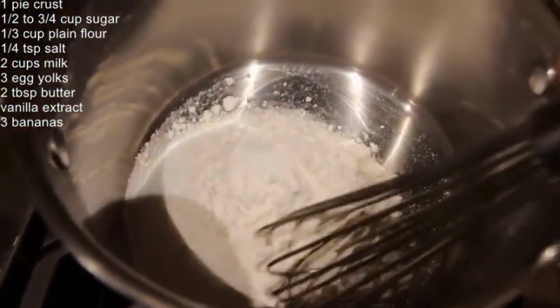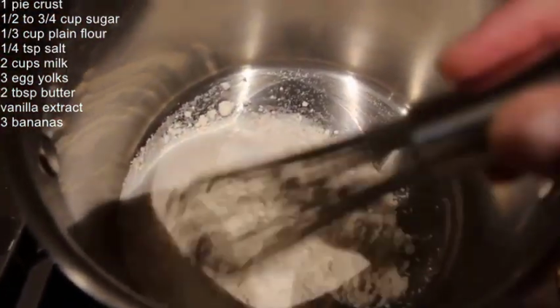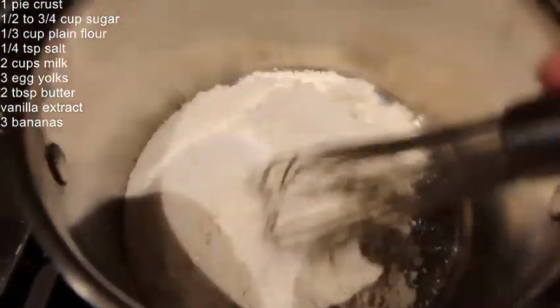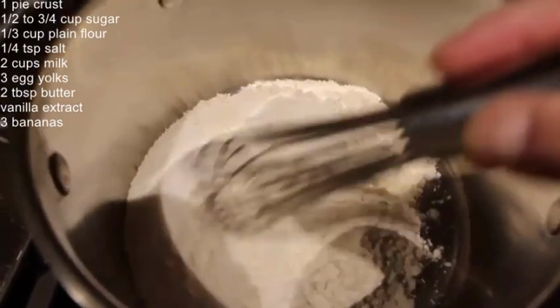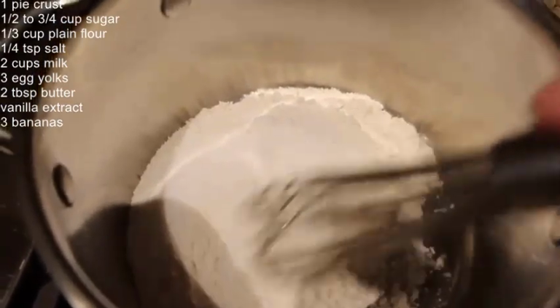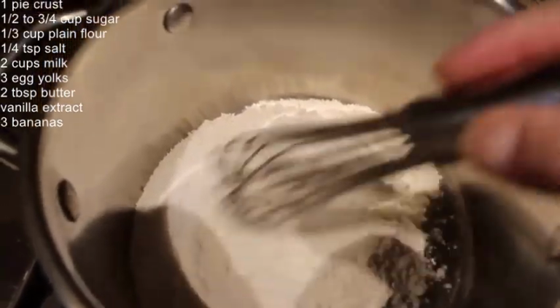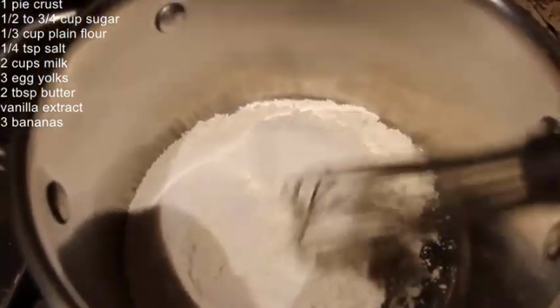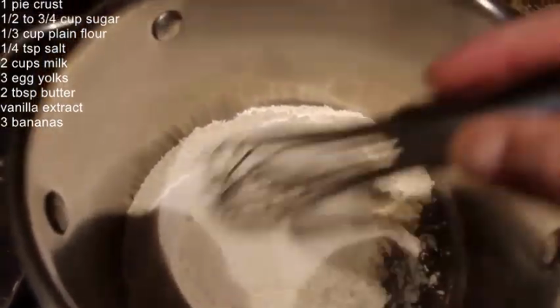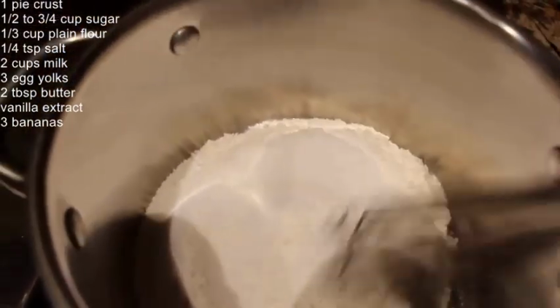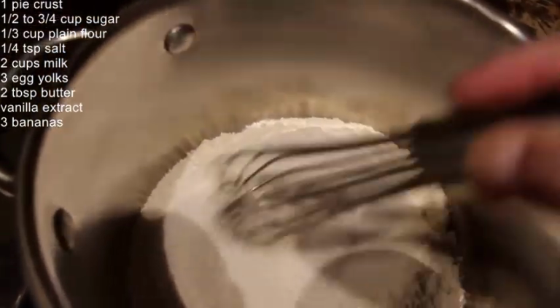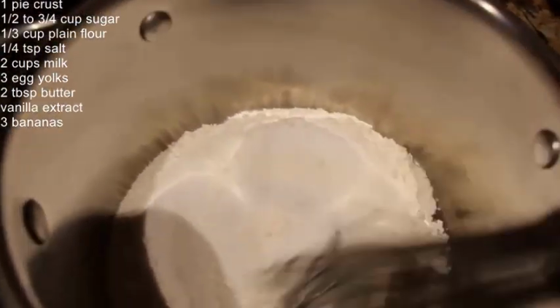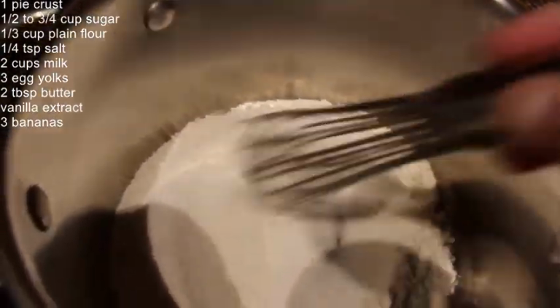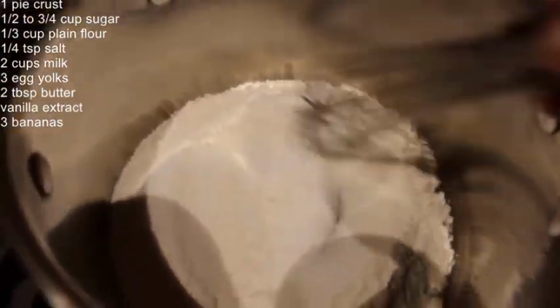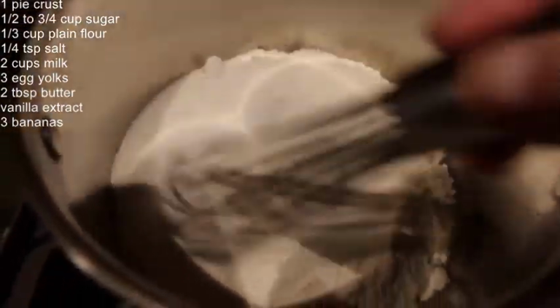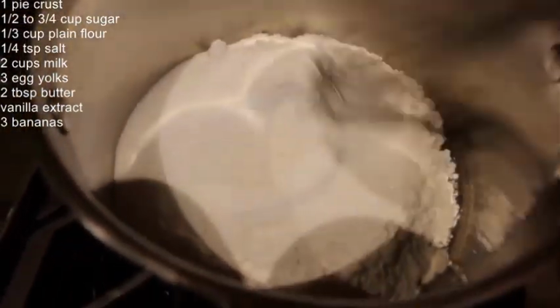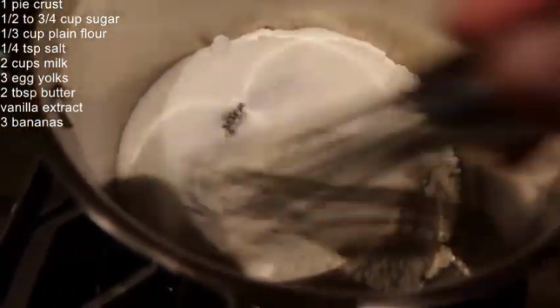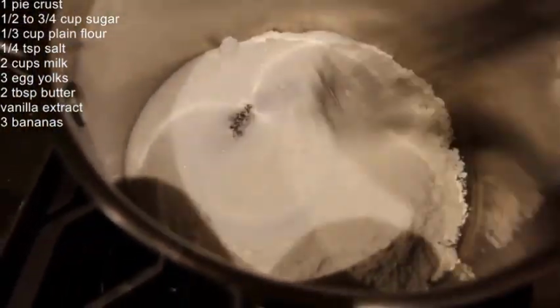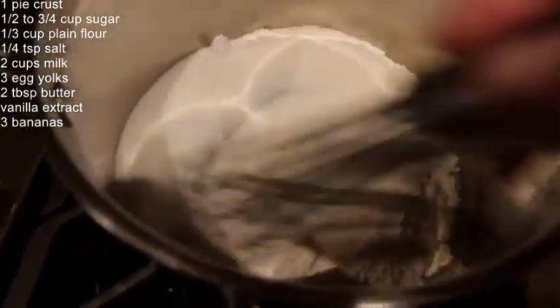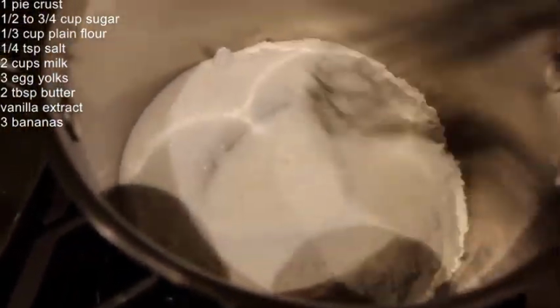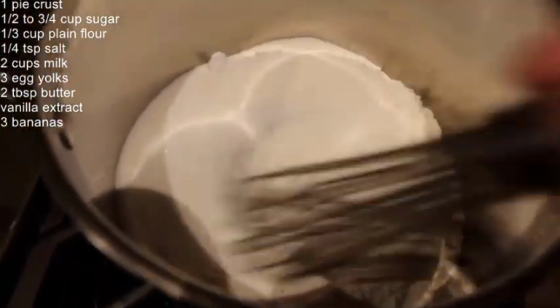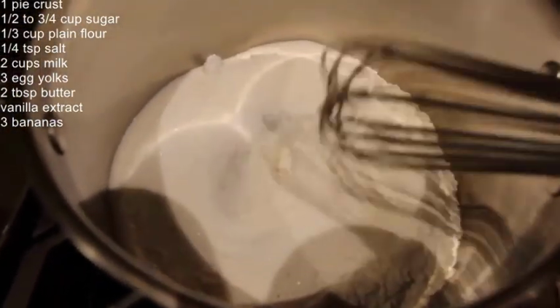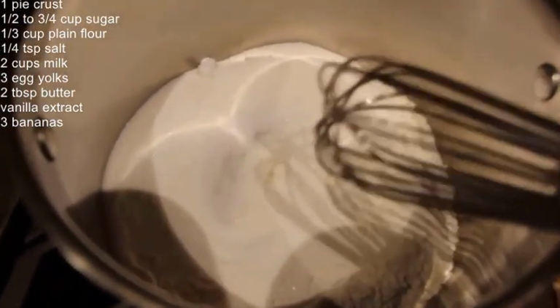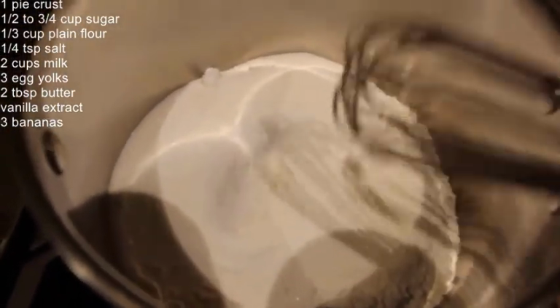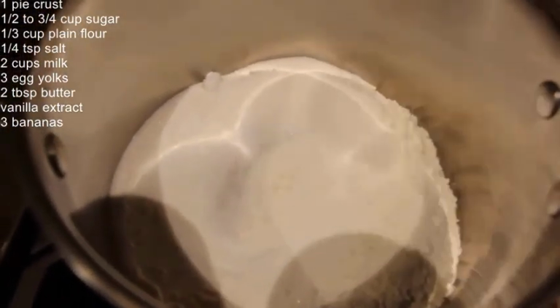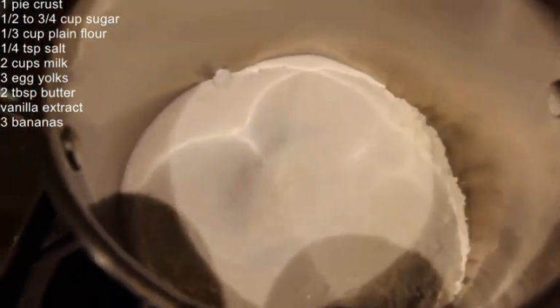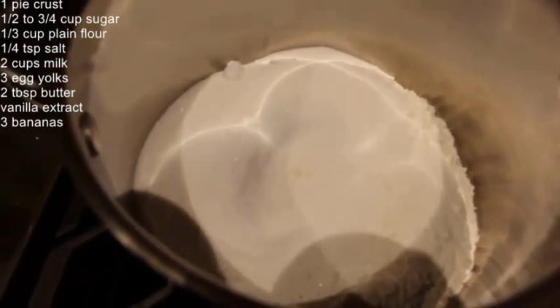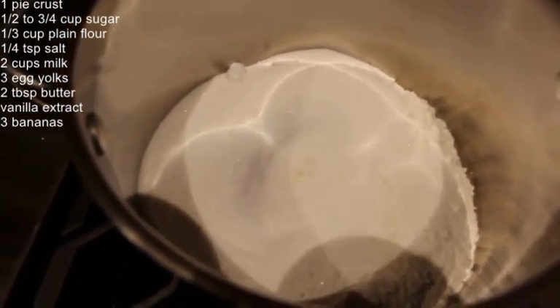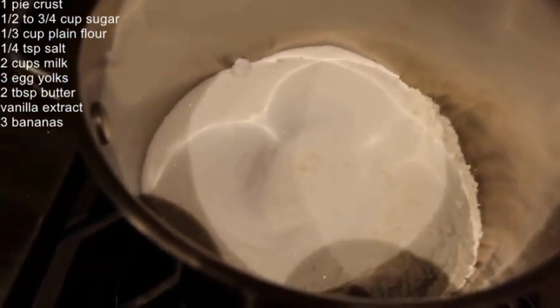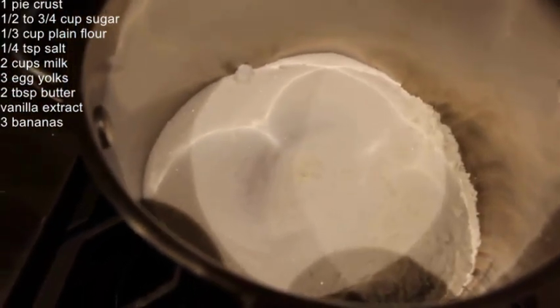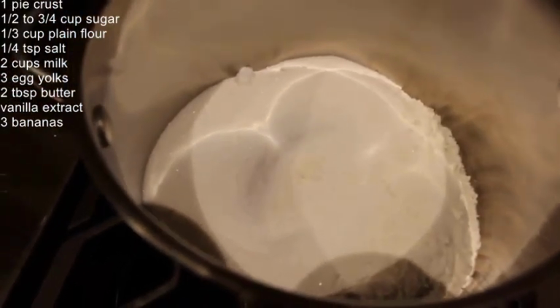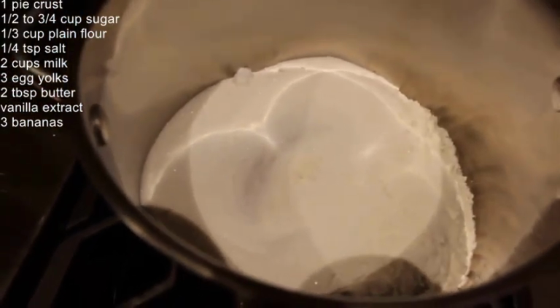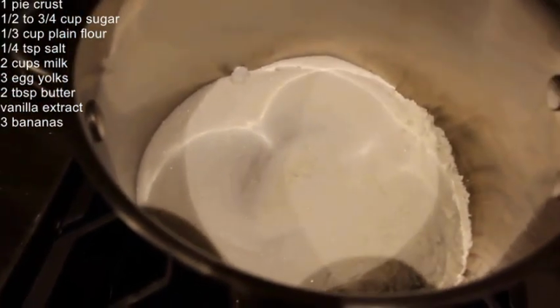Now I'll mix the sugar, the flour, and the salt together. To this I'll add in two cups of milk.